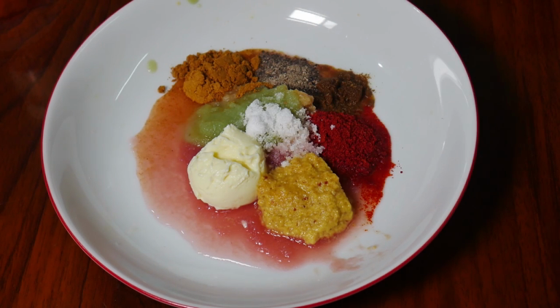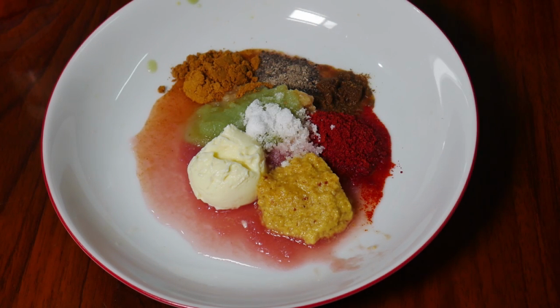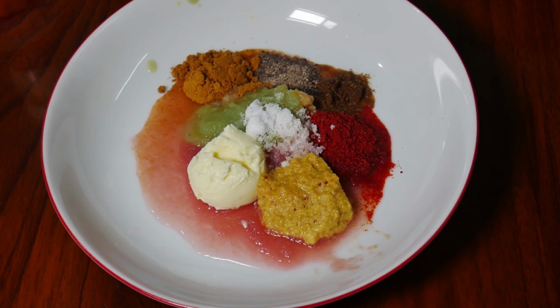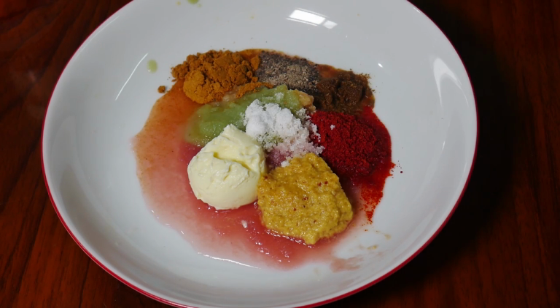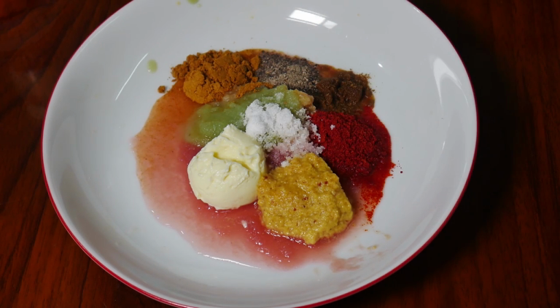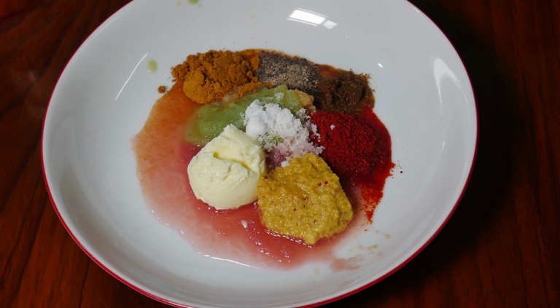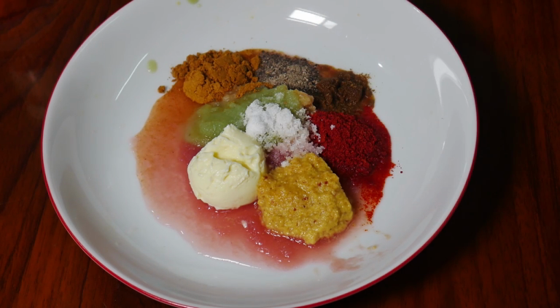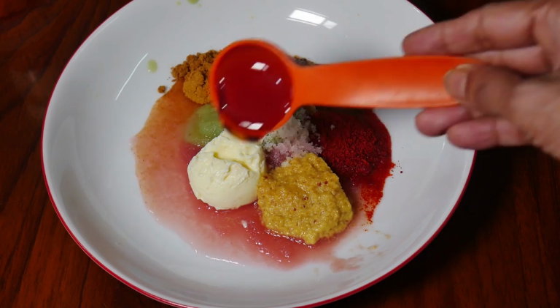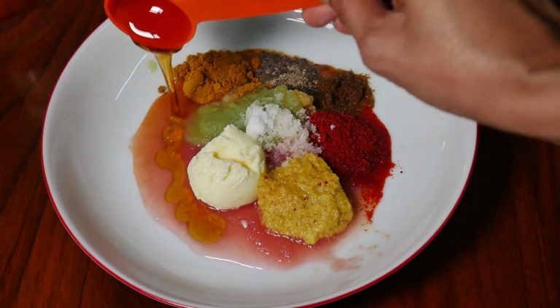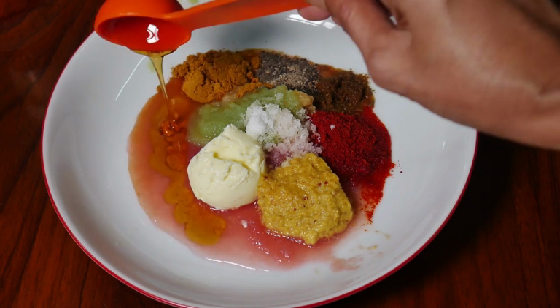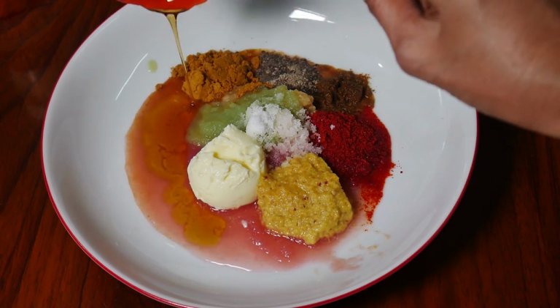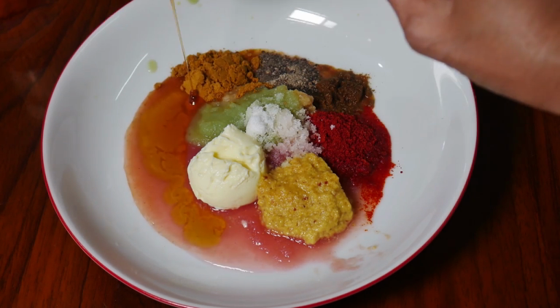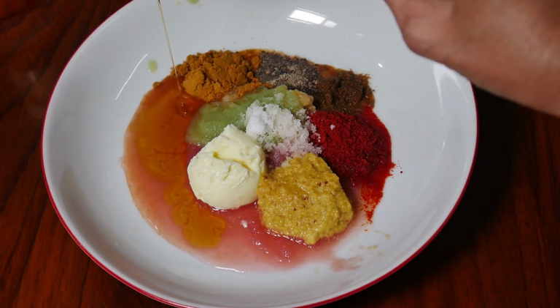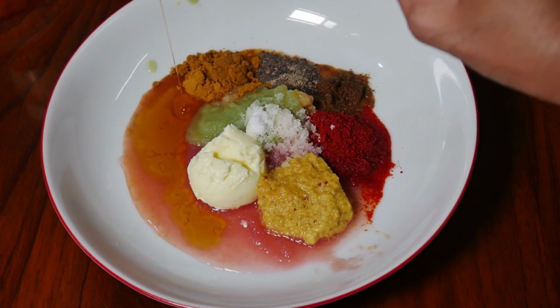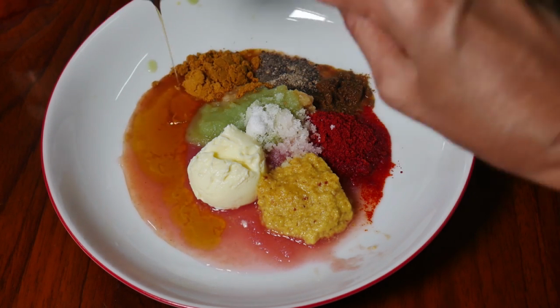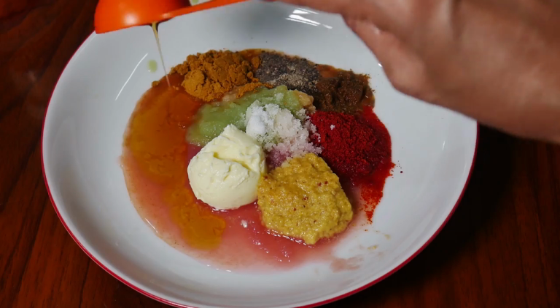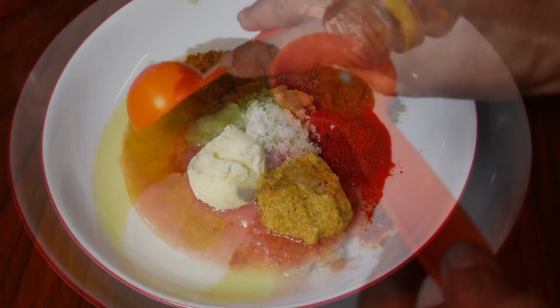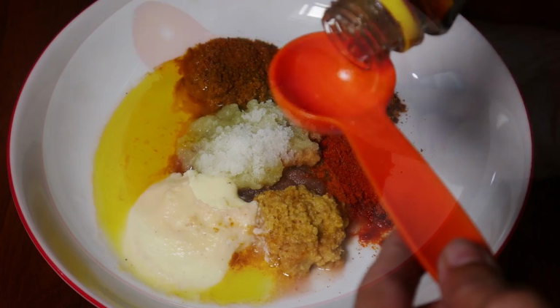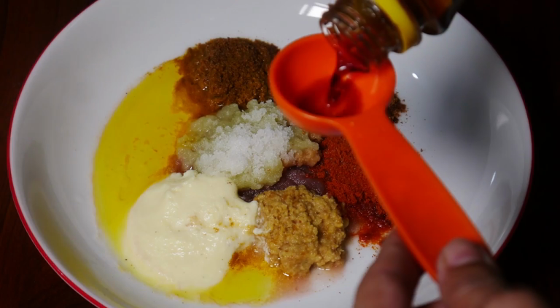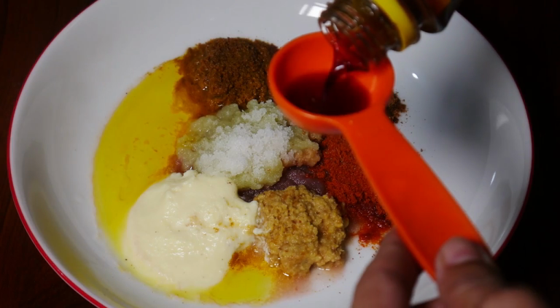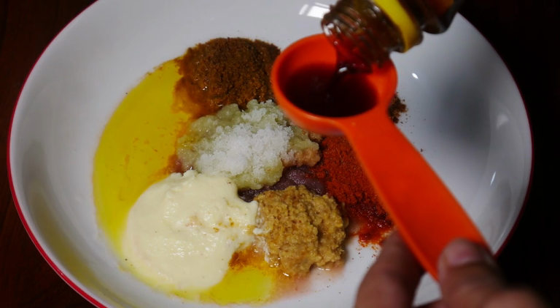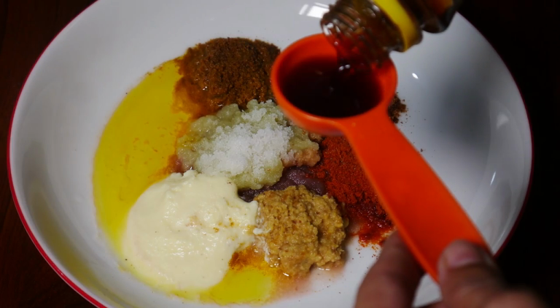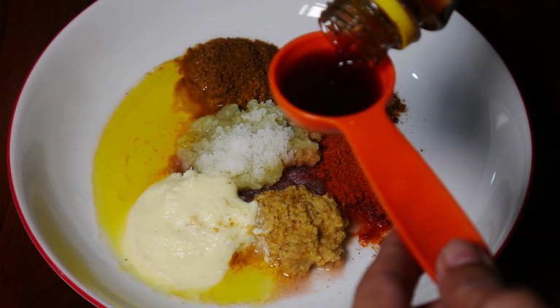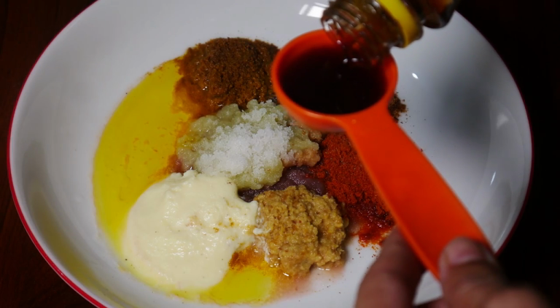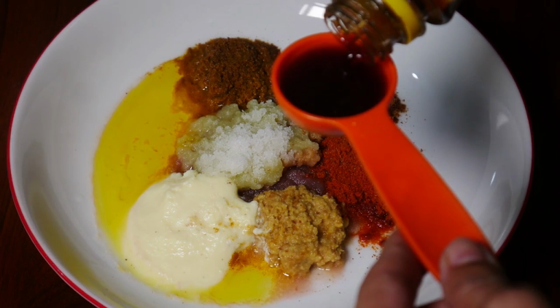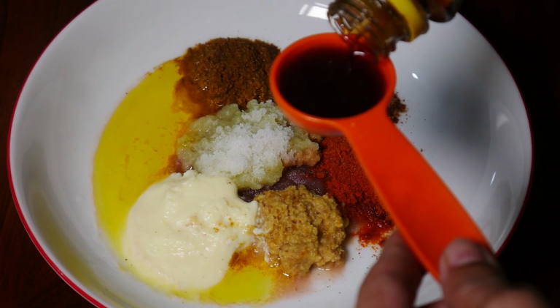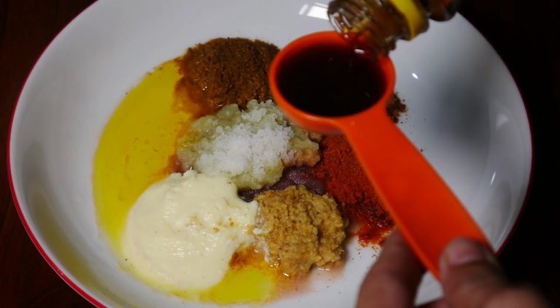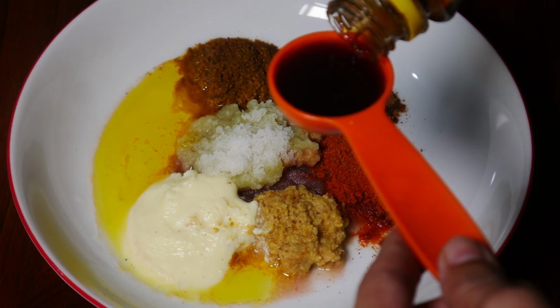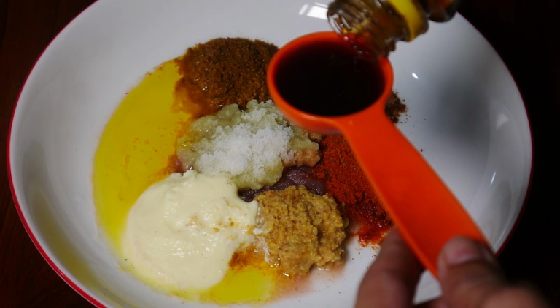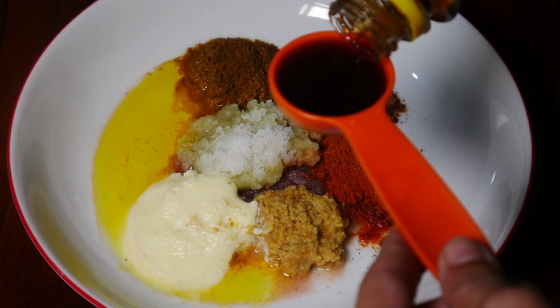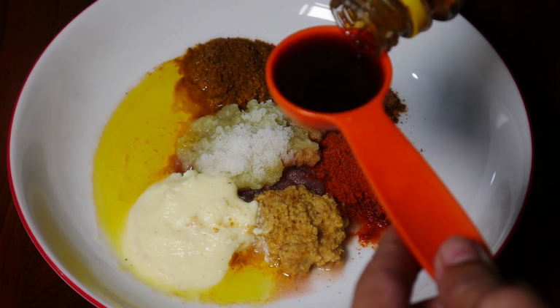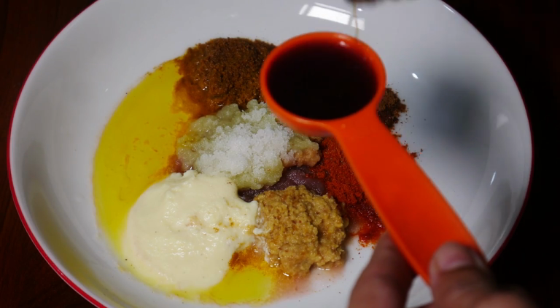Add salt to taste. Be careful with the salt because the sauces already contain salt. Add the sauces one by one.